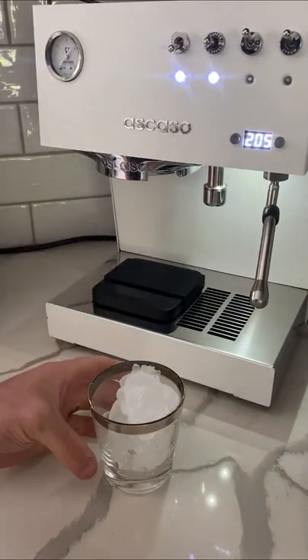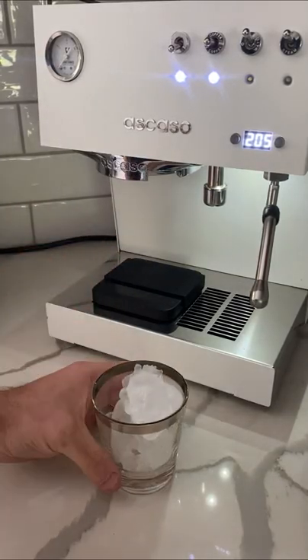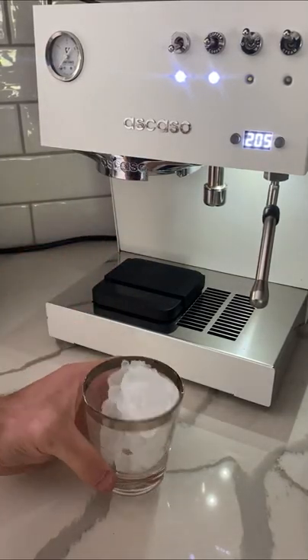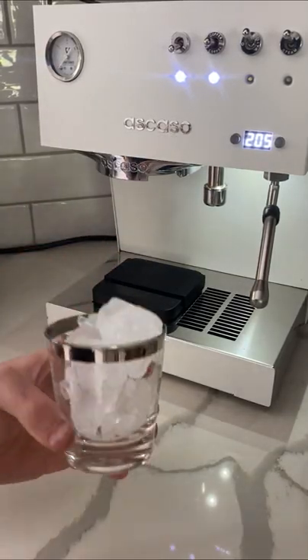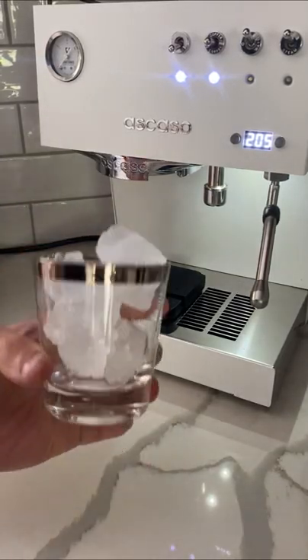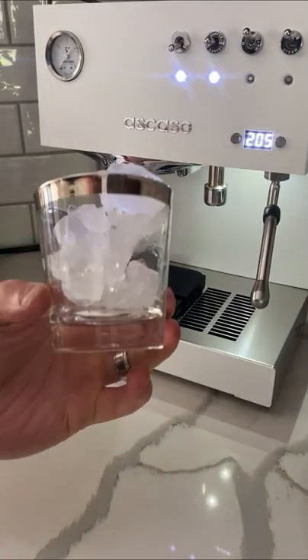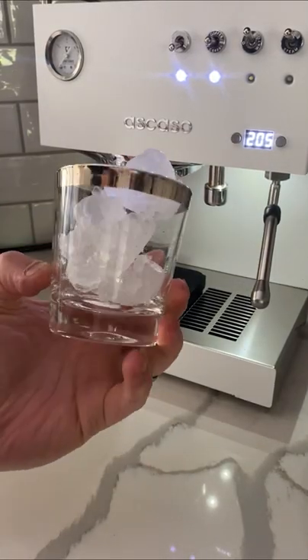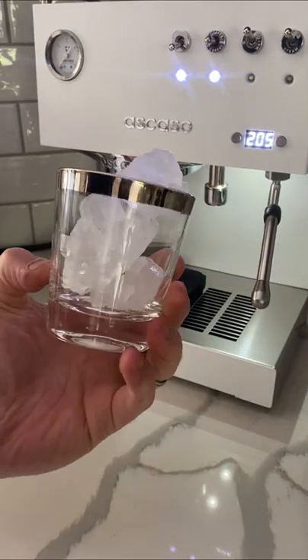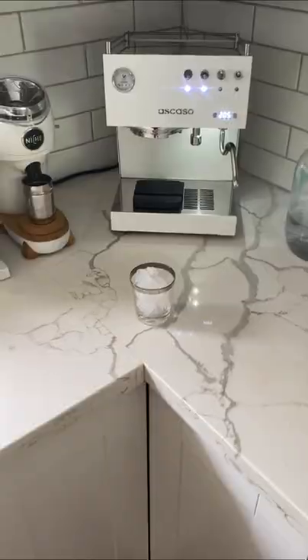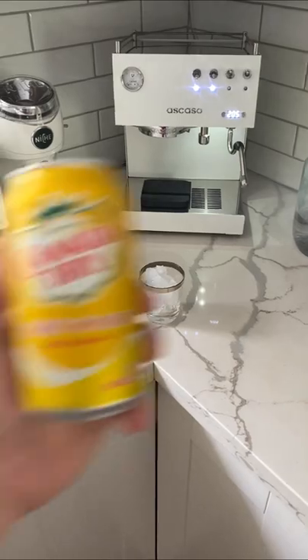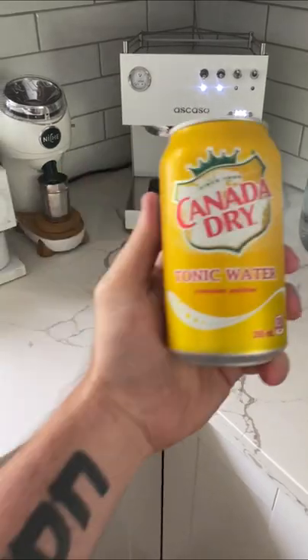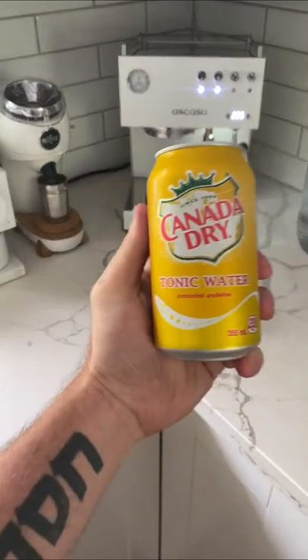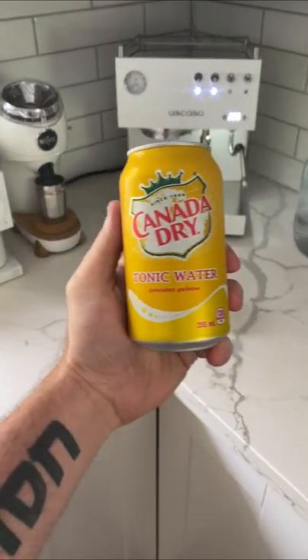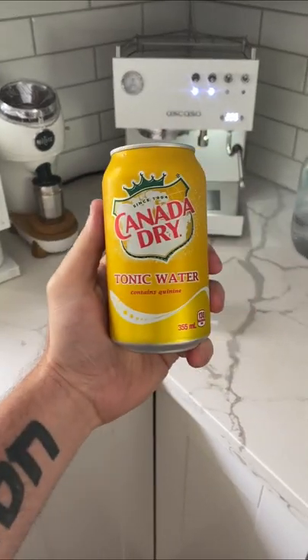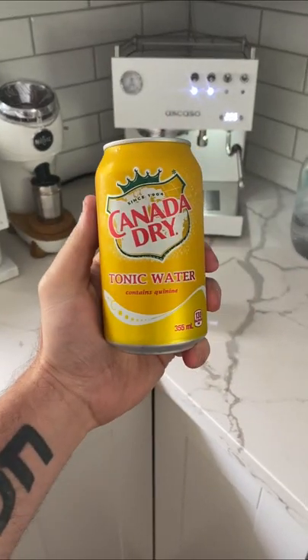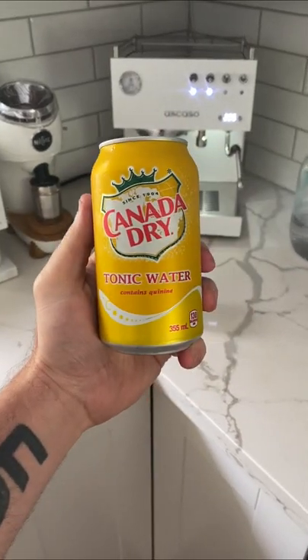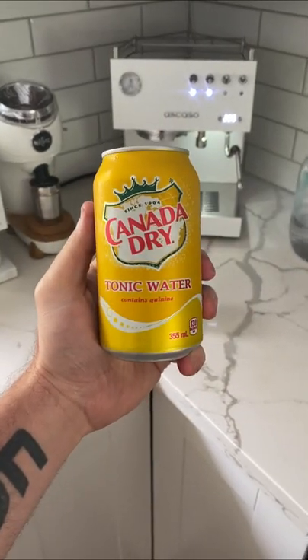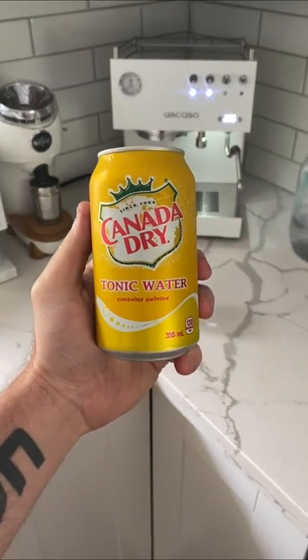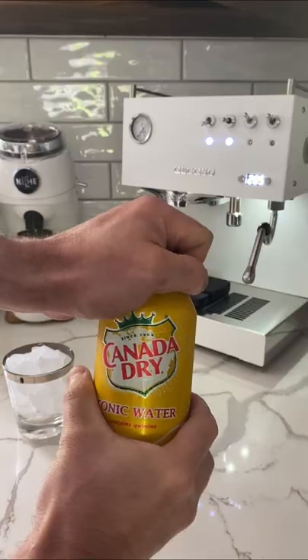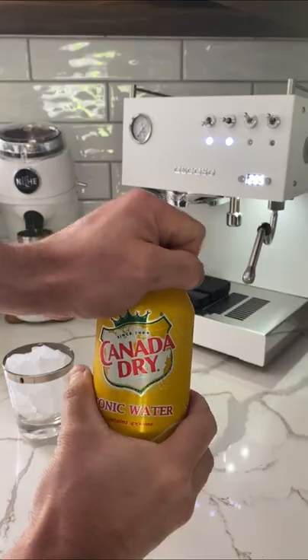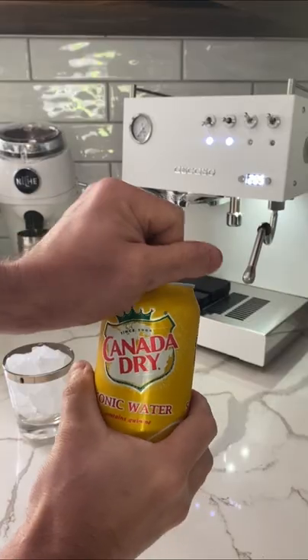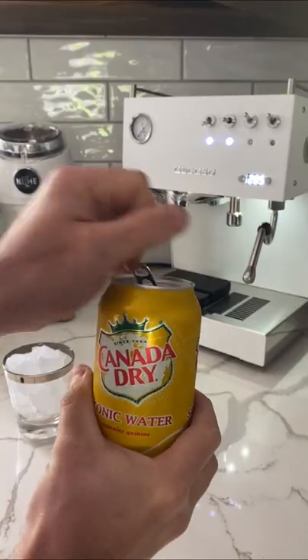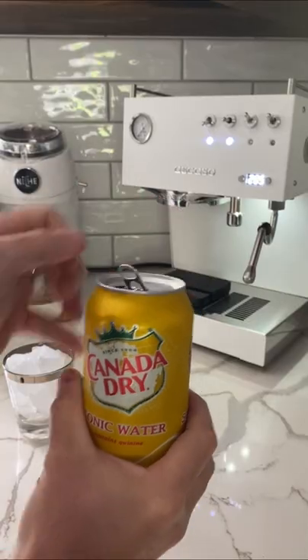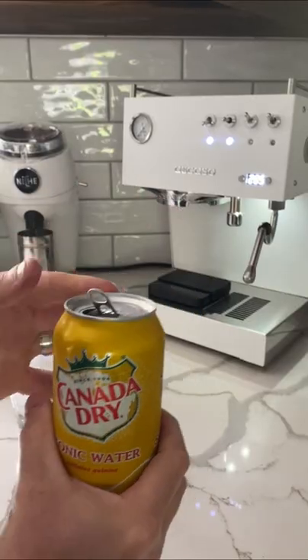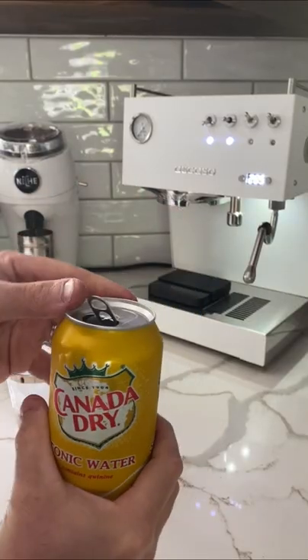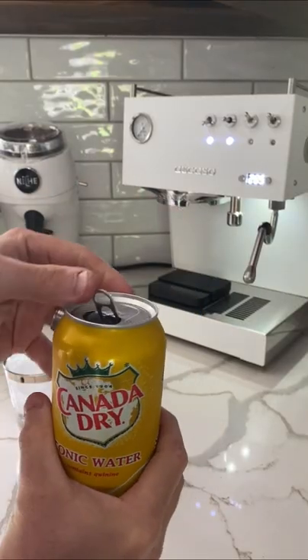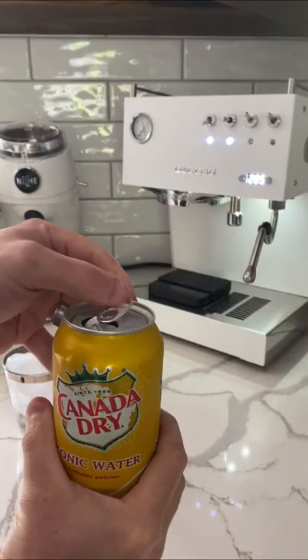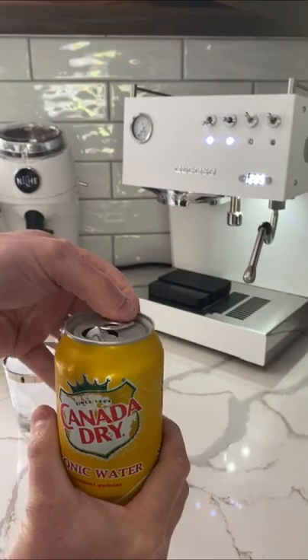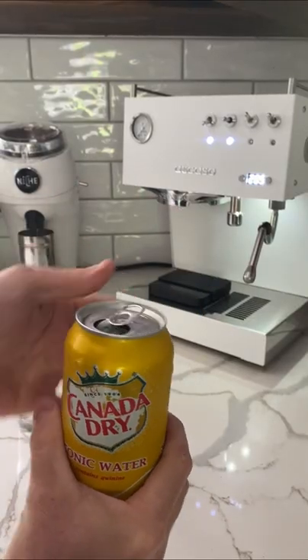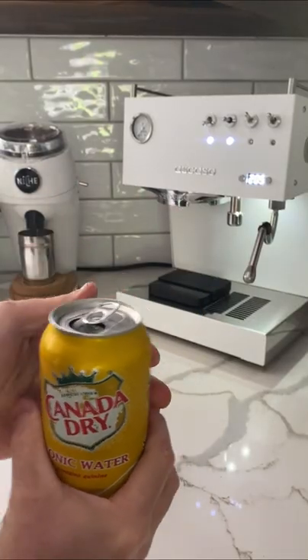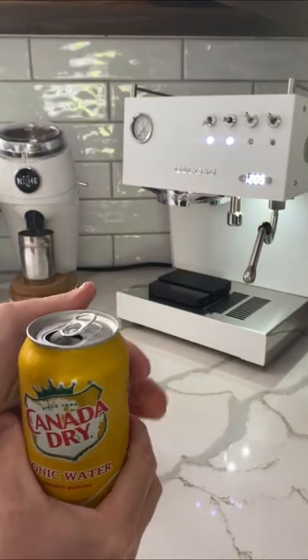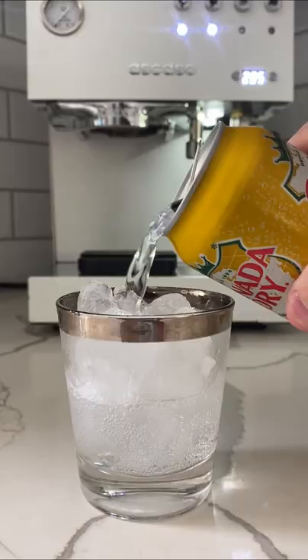First, grab your favorite rocks glass and fill it with ice. If you want to go the extra mile, chill the glass.